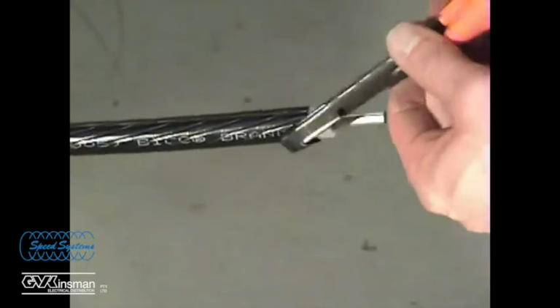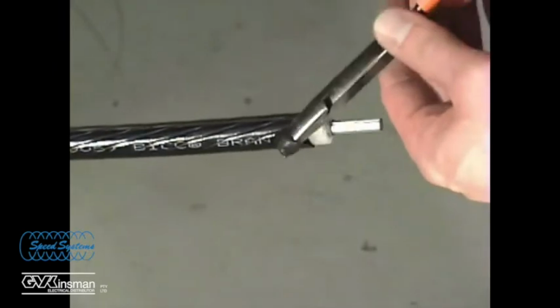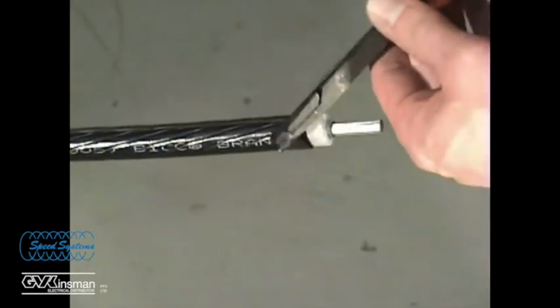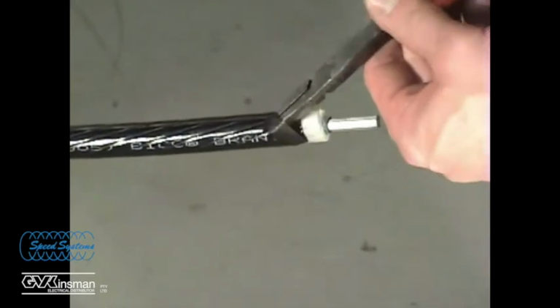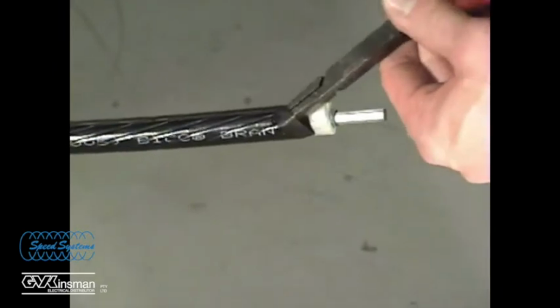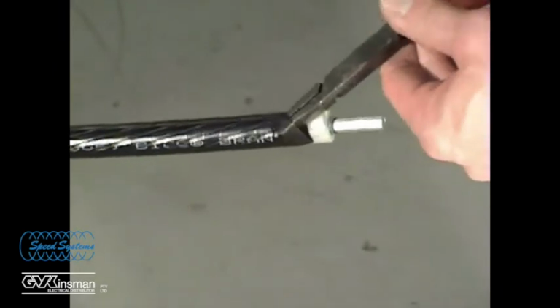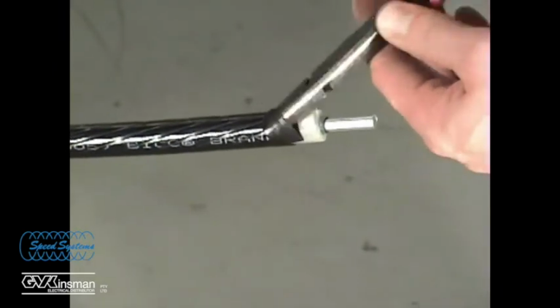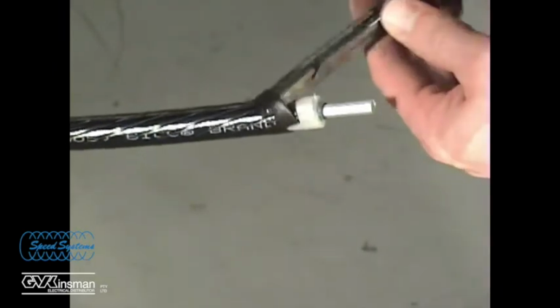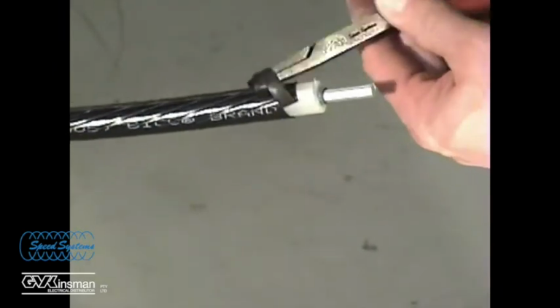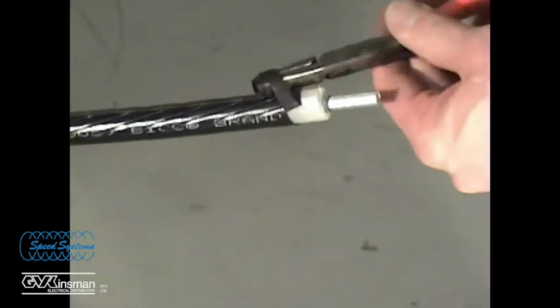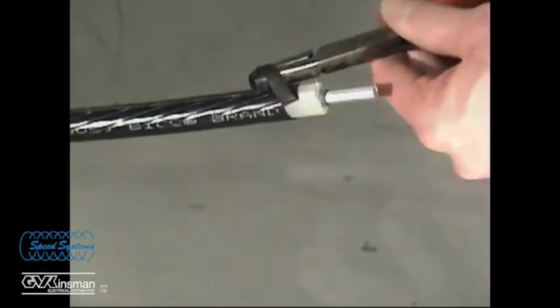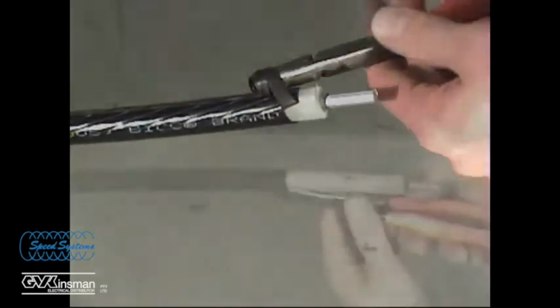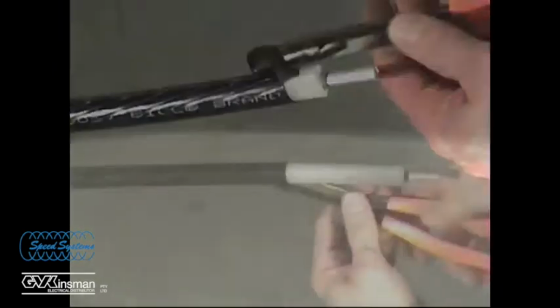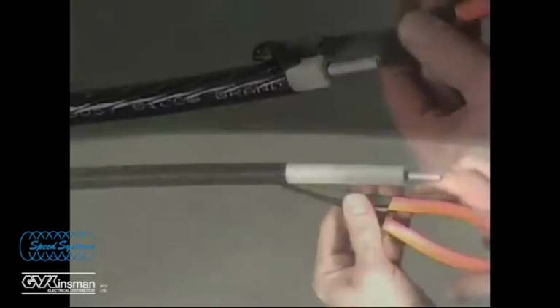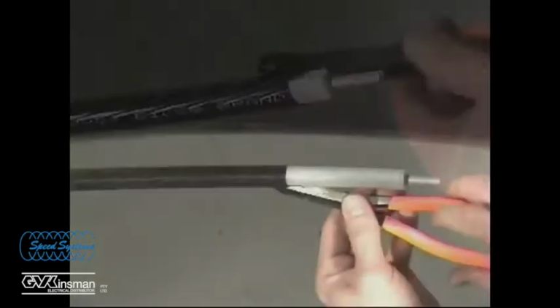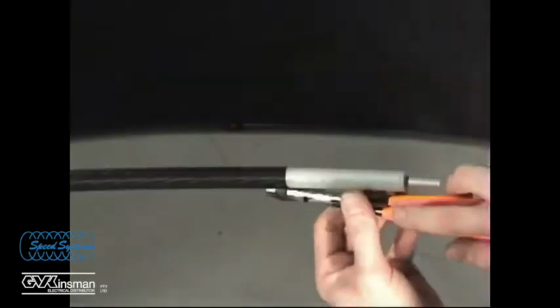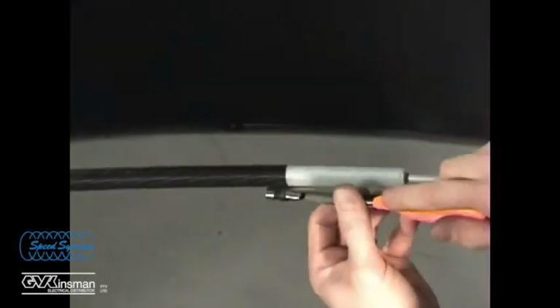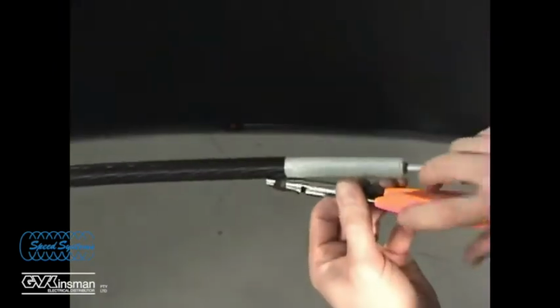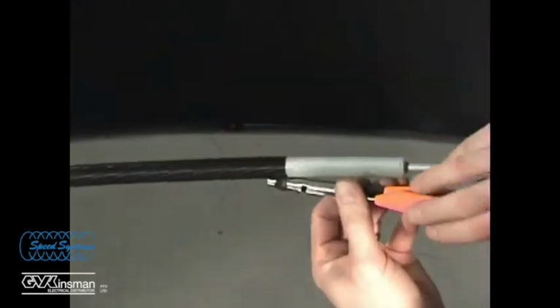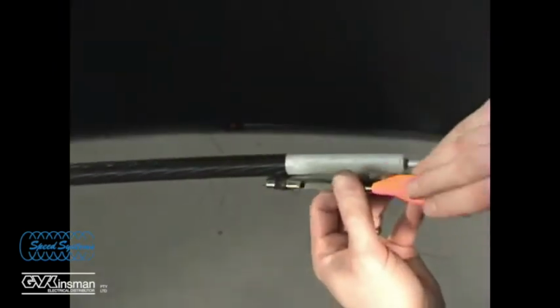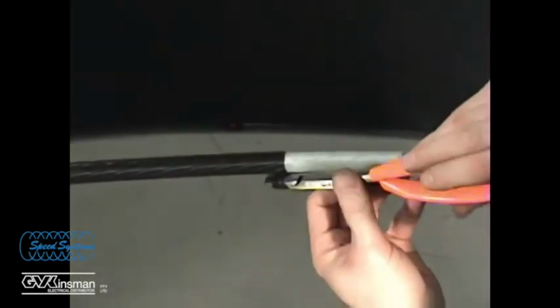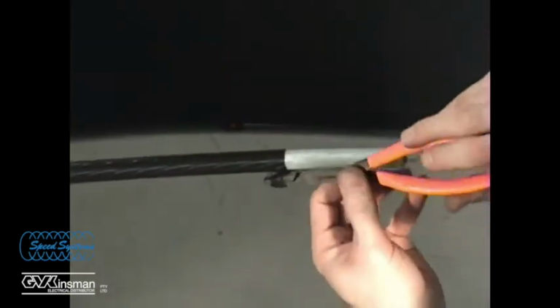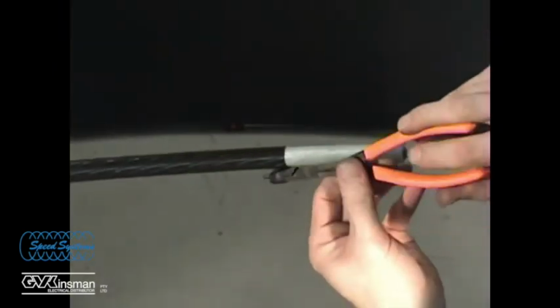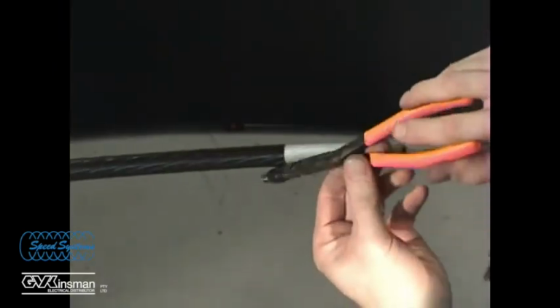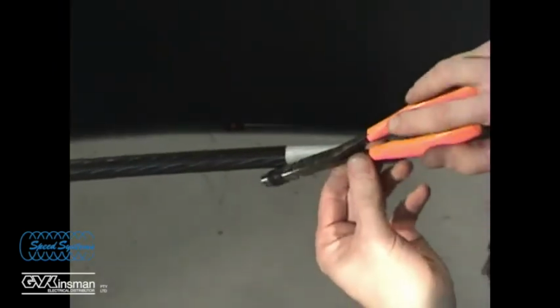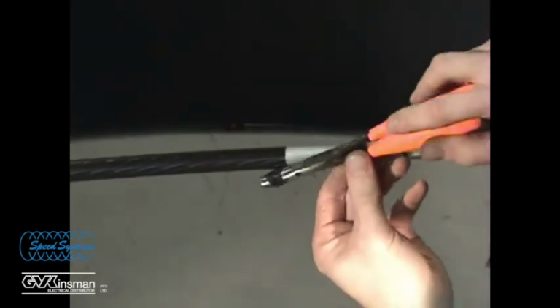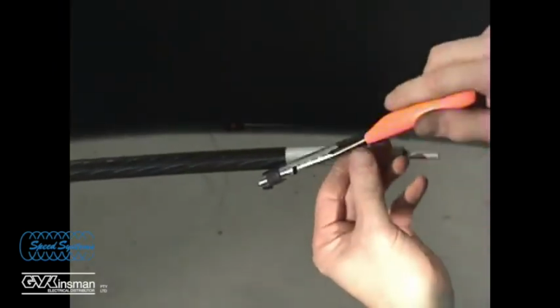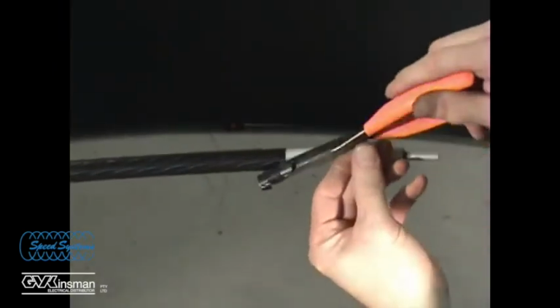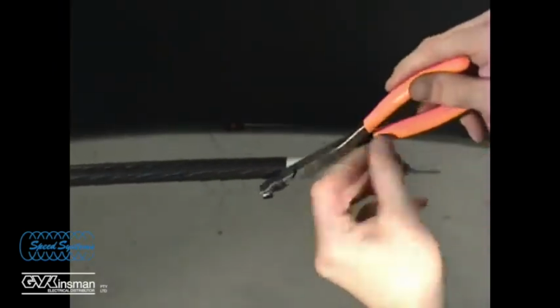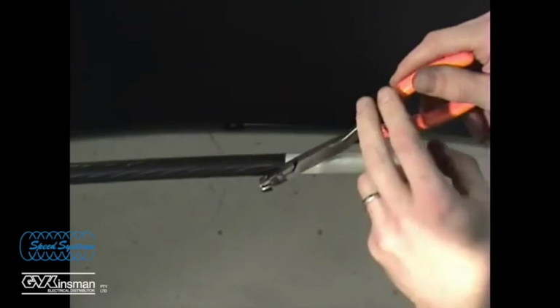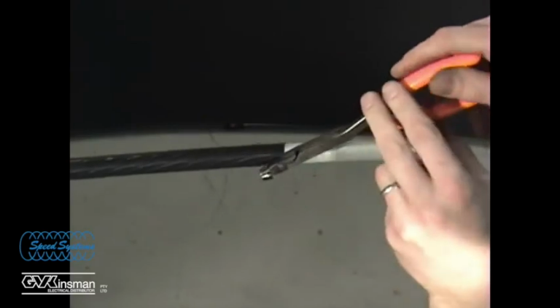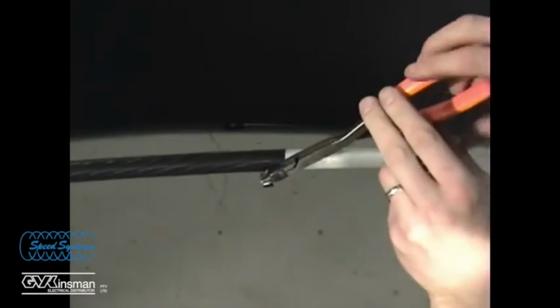Use Speed Systems' SC-13 Semi-Con roller grip to remove the semi-con from the cable.